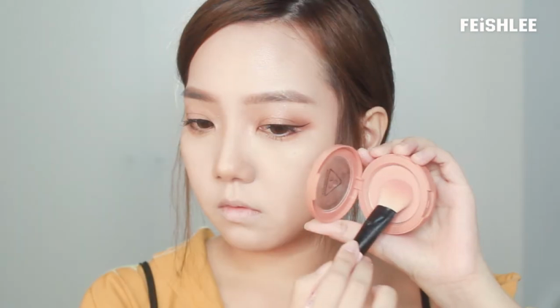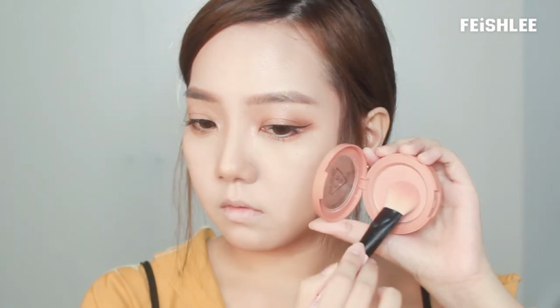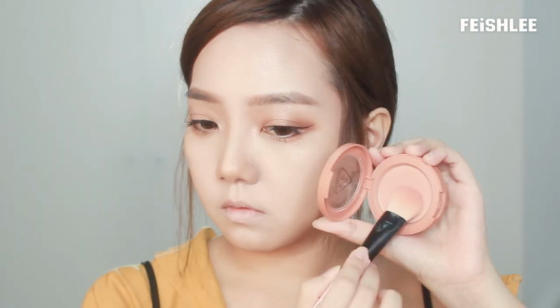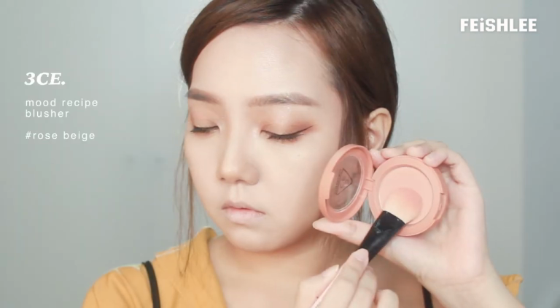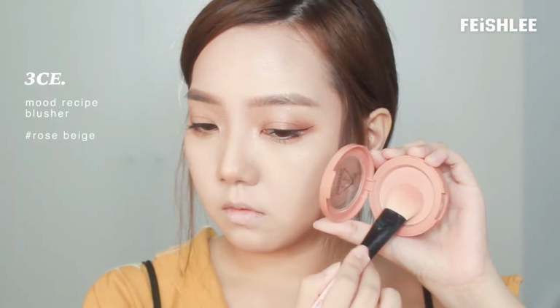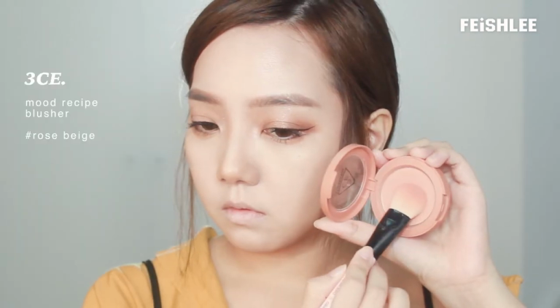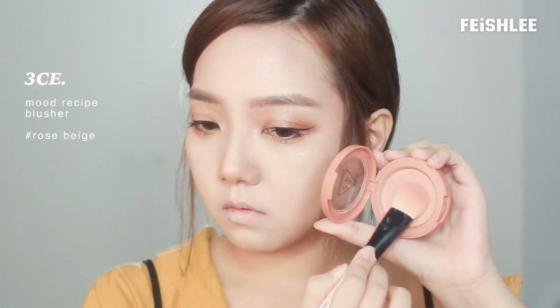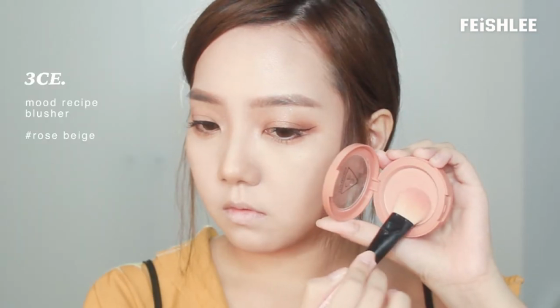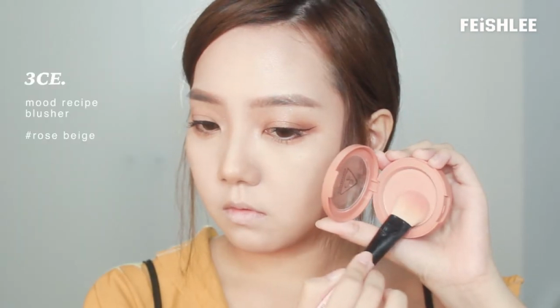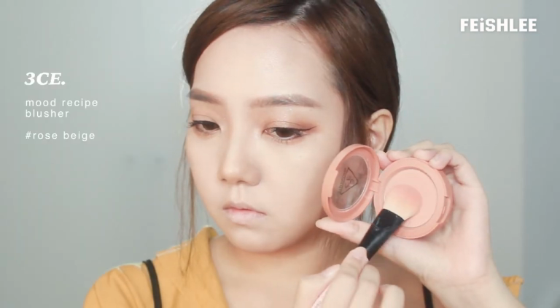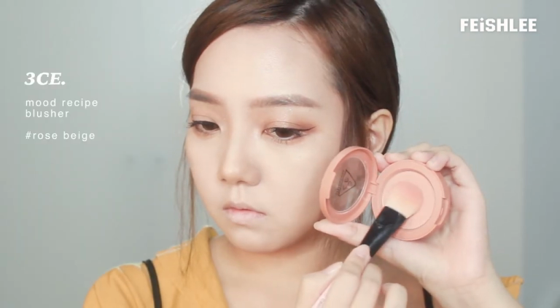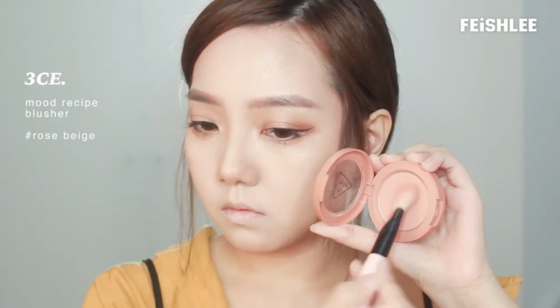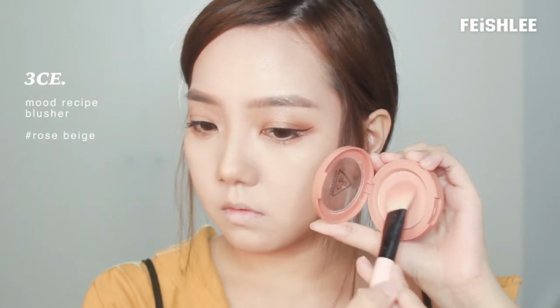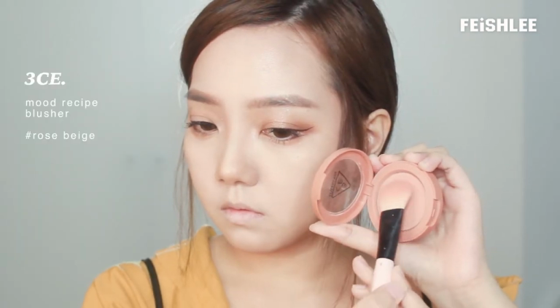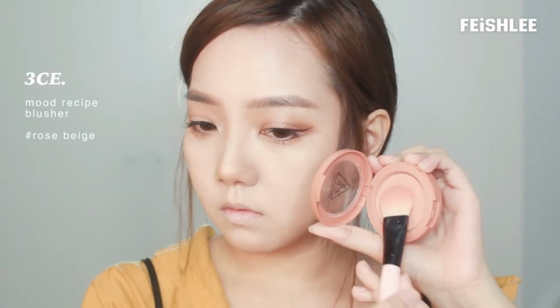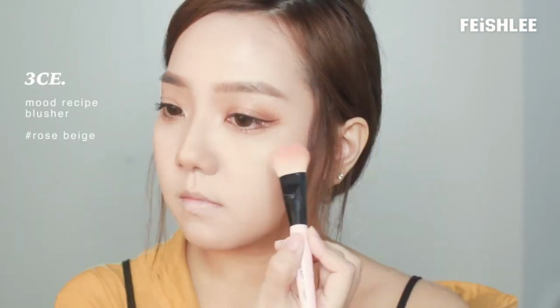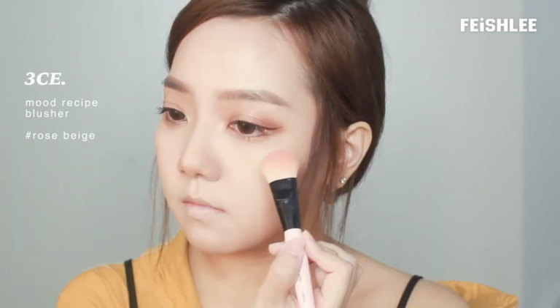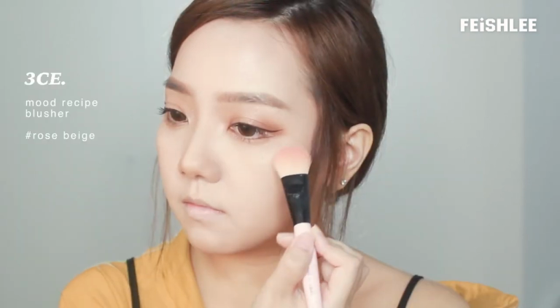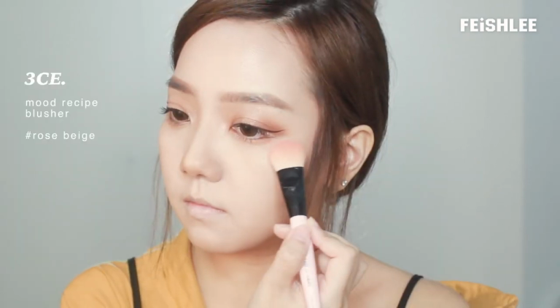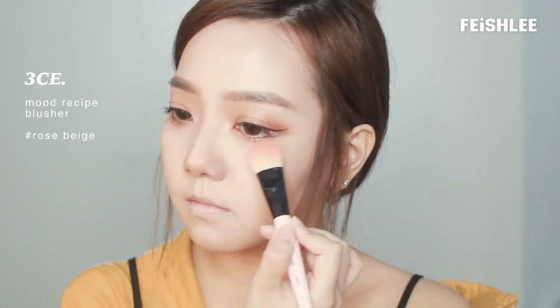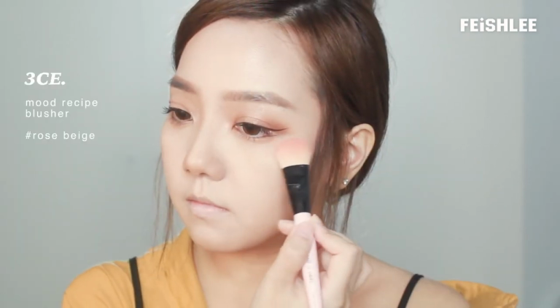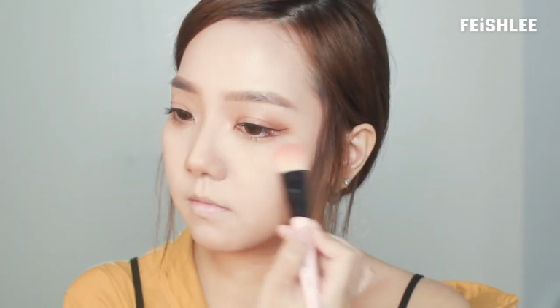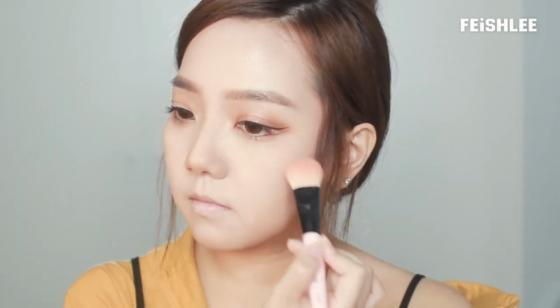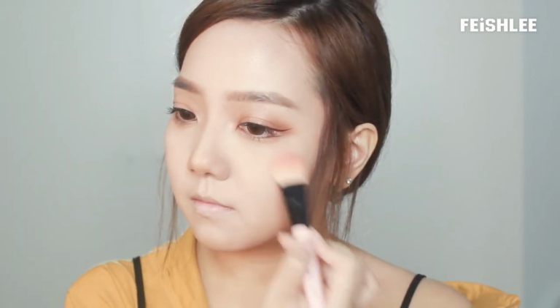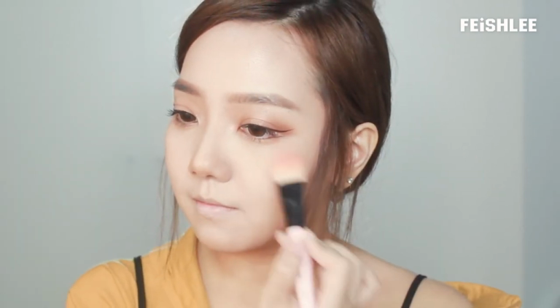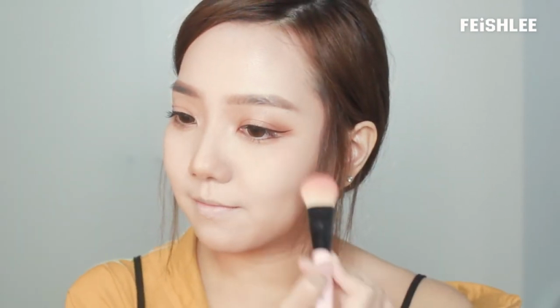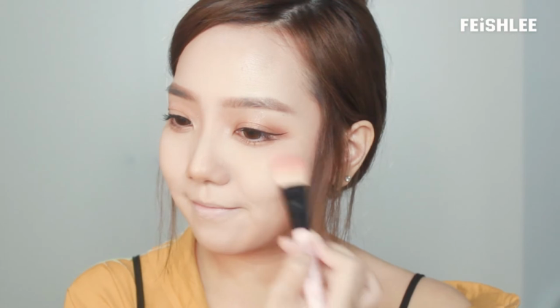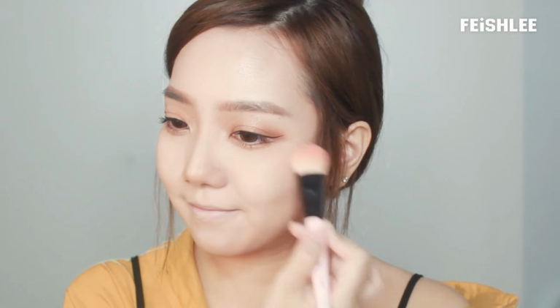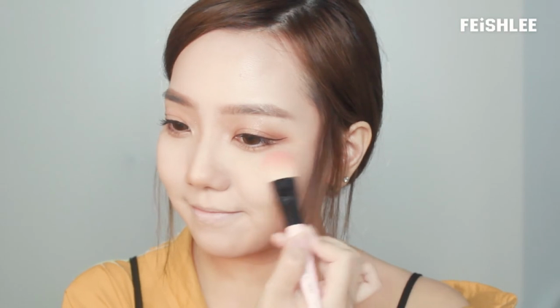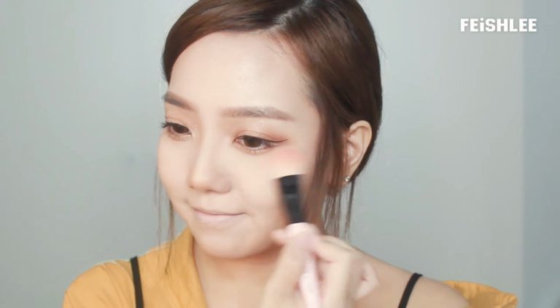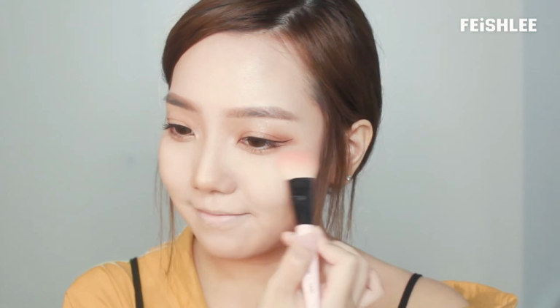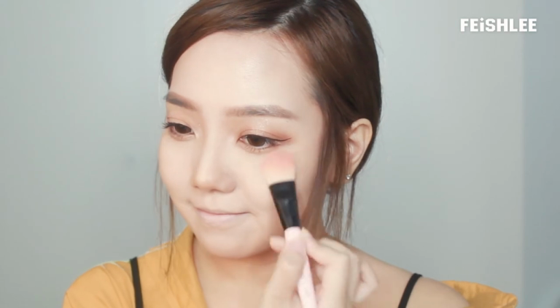Next, I'm going to apply rose baked blush on my cheeks, just right on the cheekbones area.